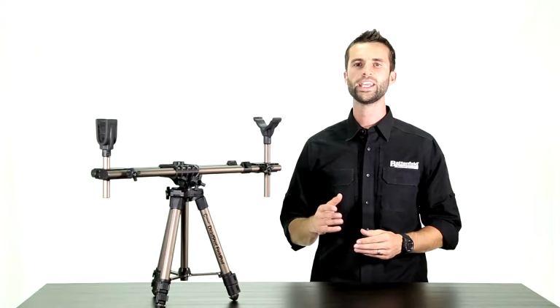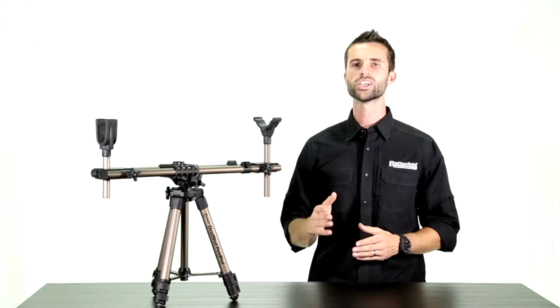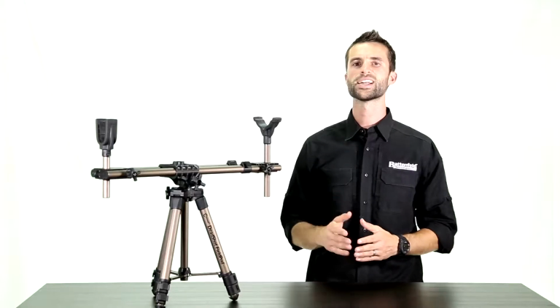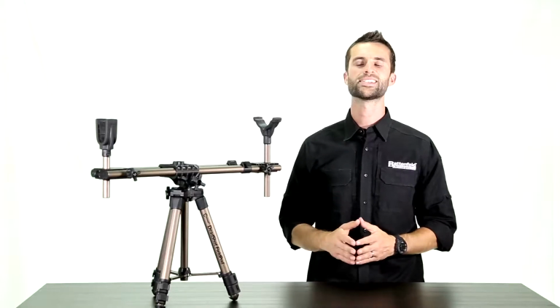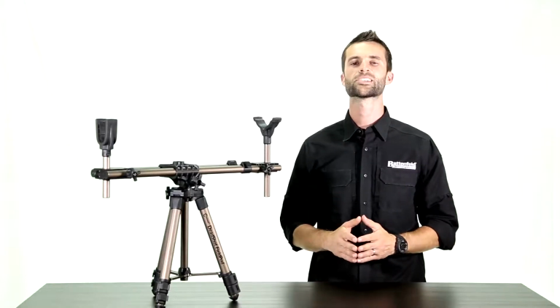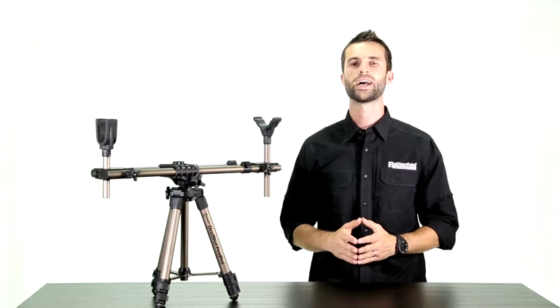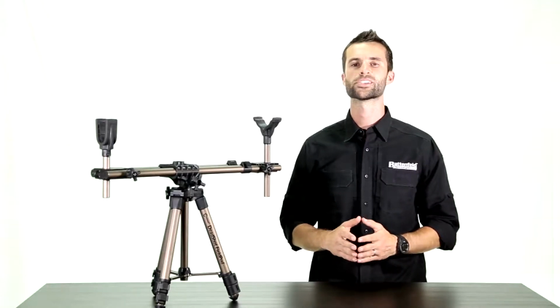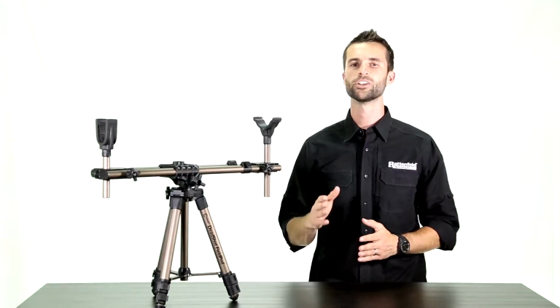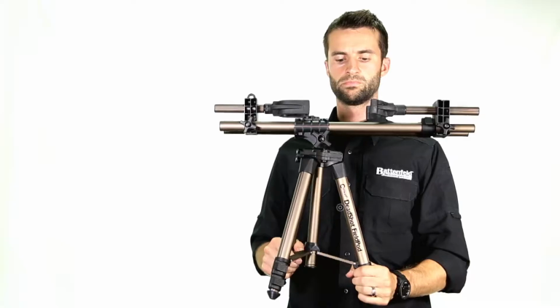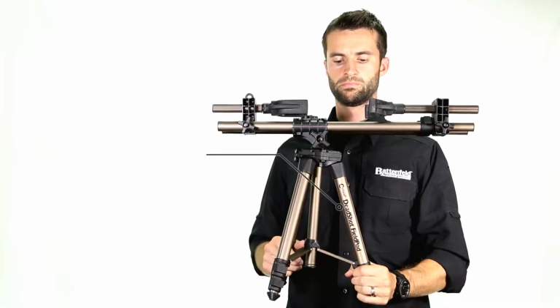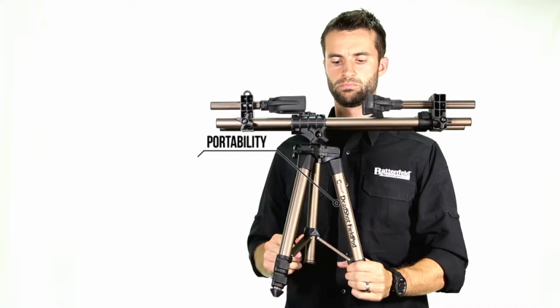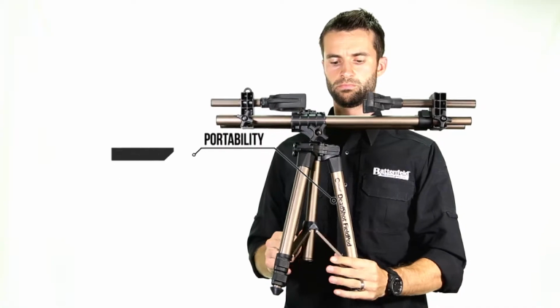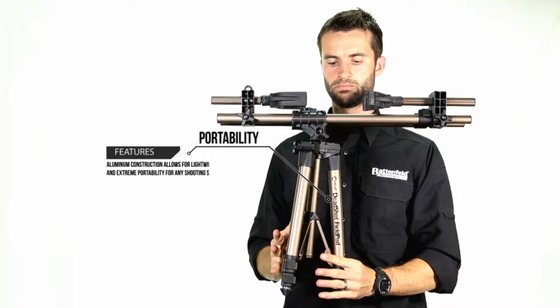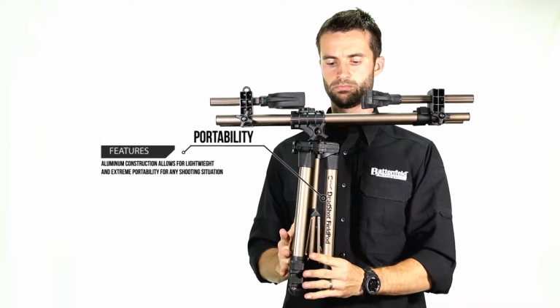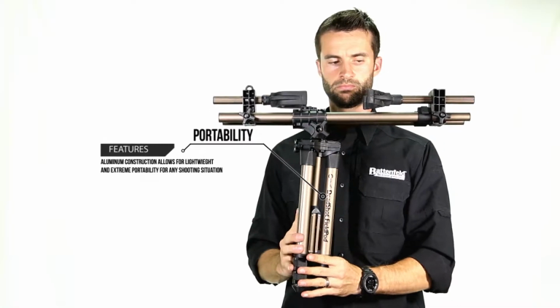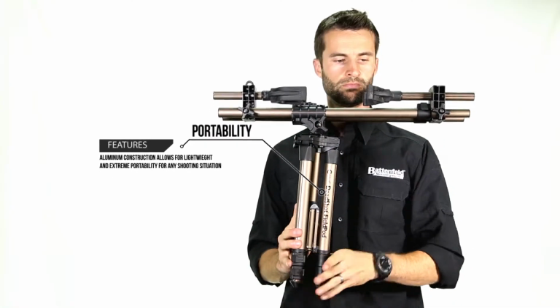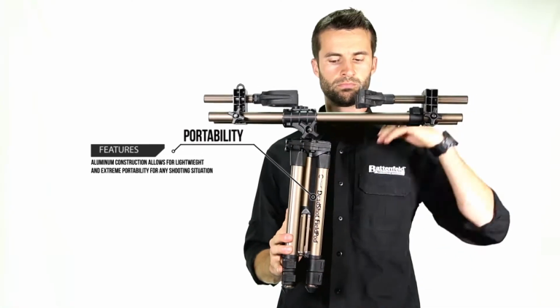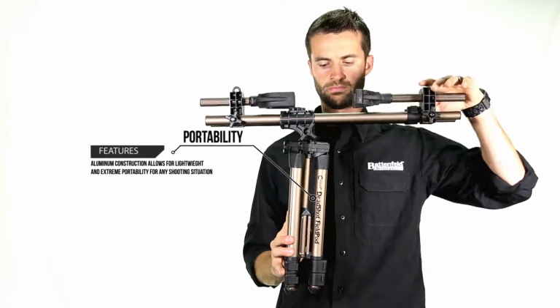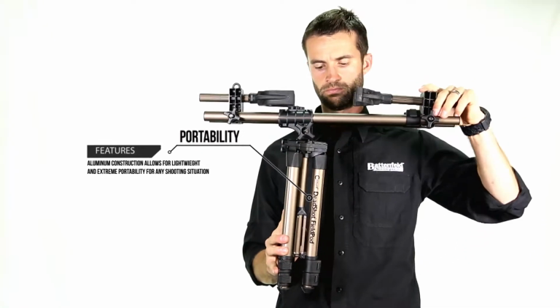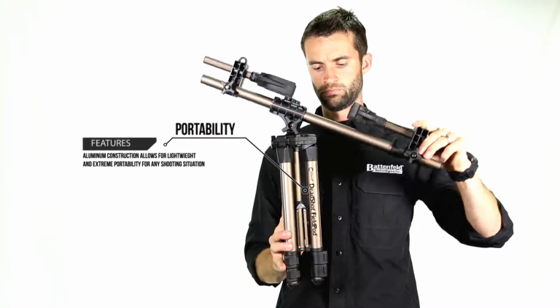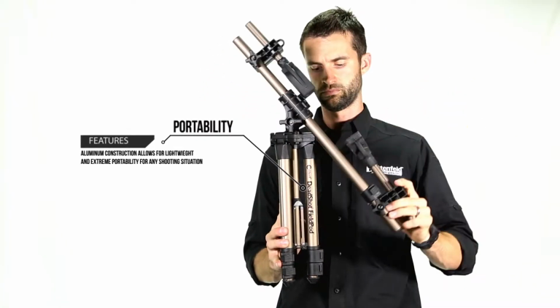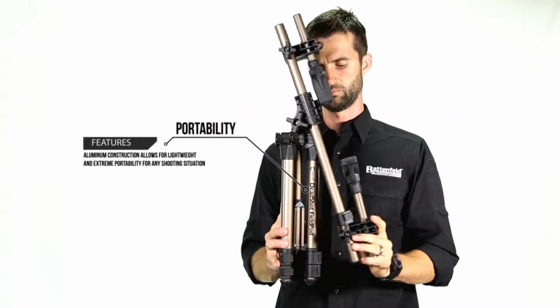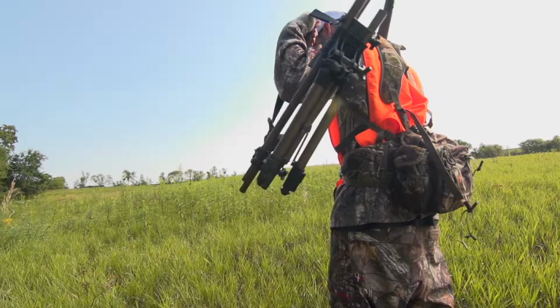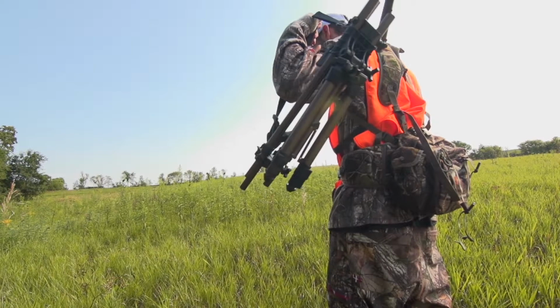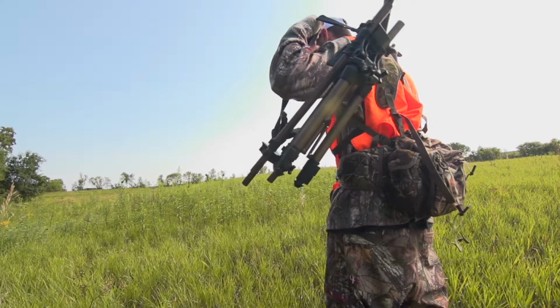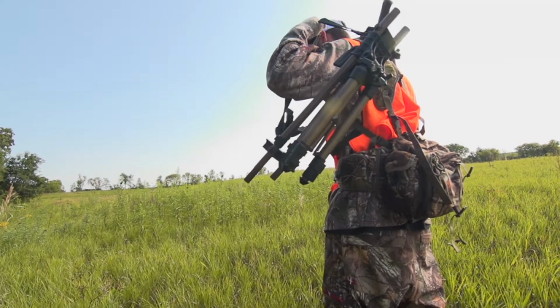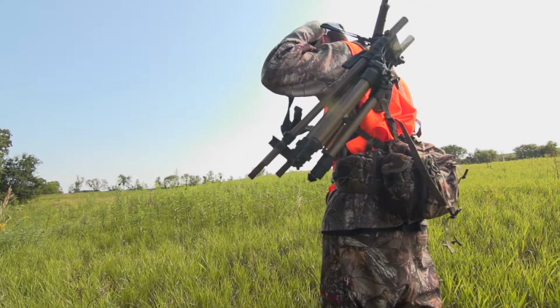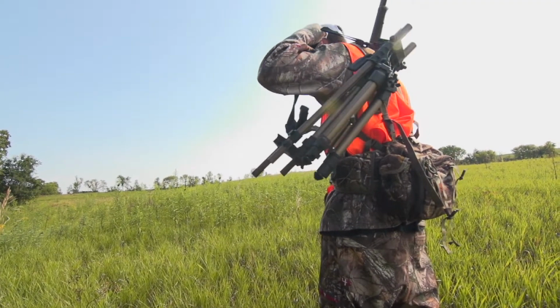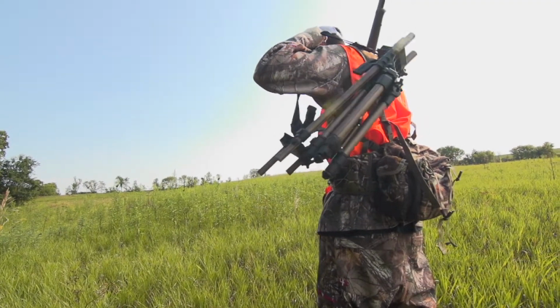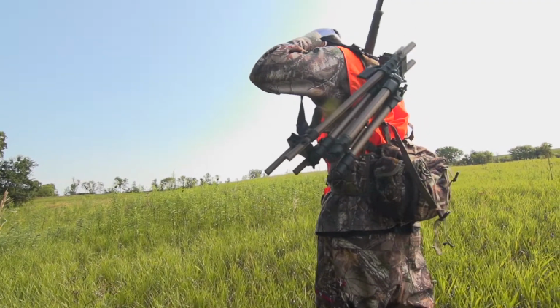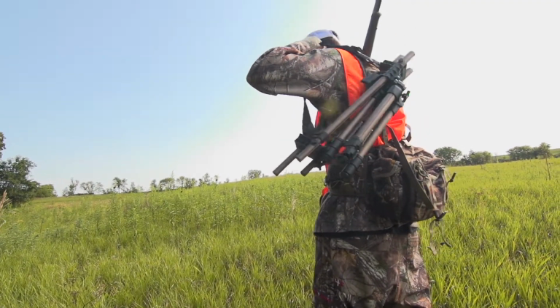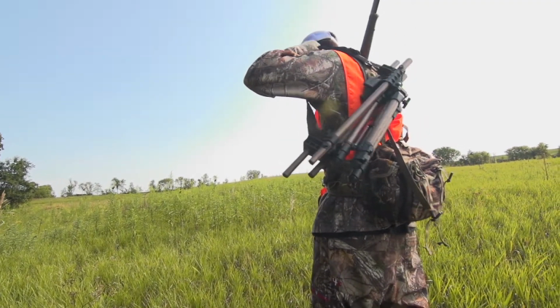Weighing just less than 6 pounds, the Field Pod remains highly portable and is designed to quickly collapse for easy transport with the included carrying strap.